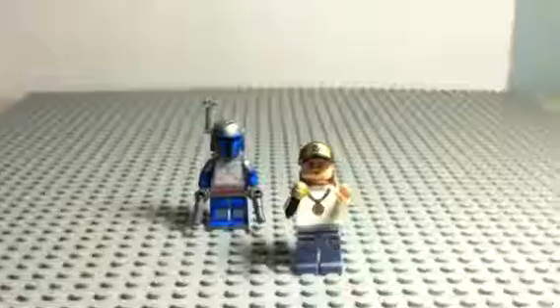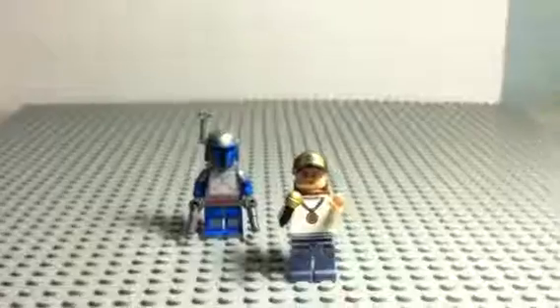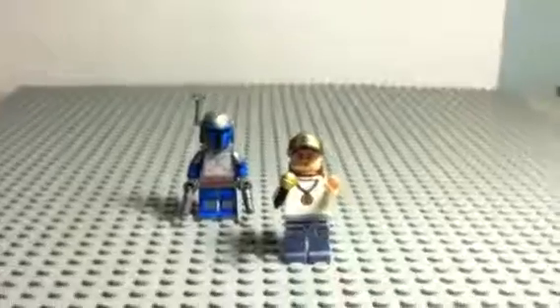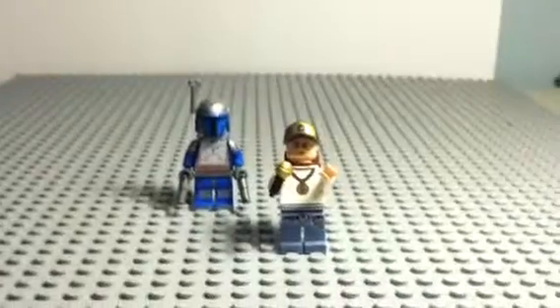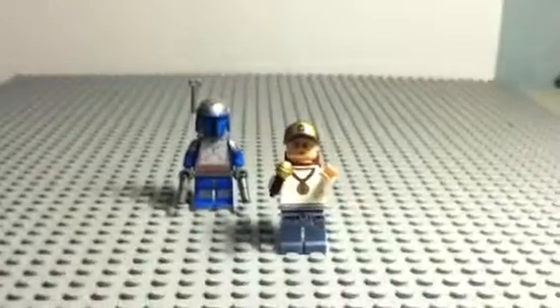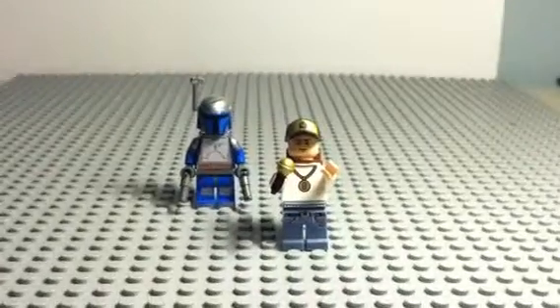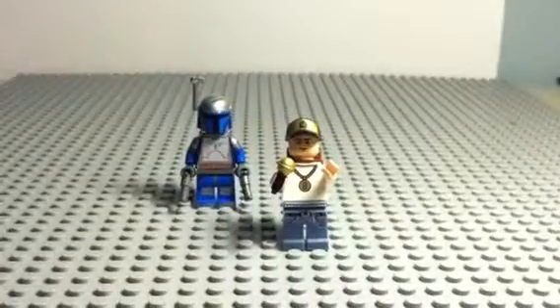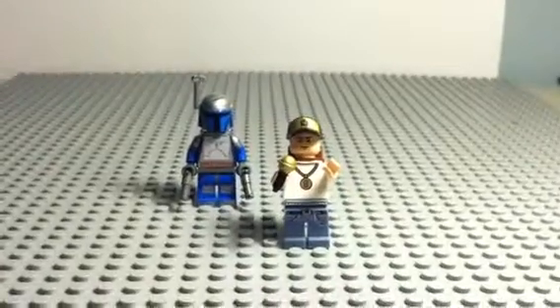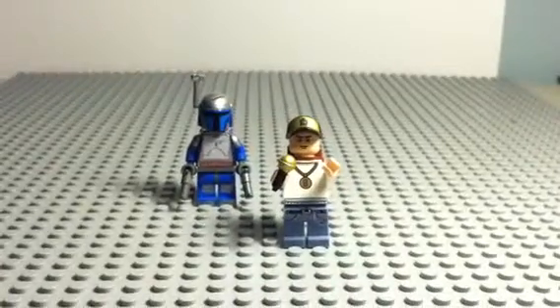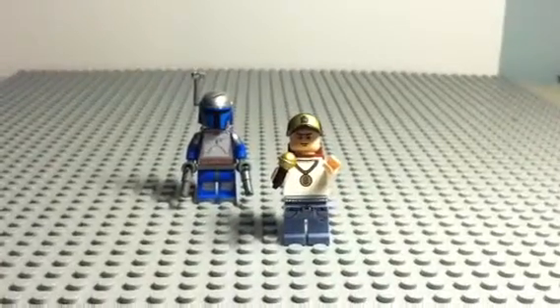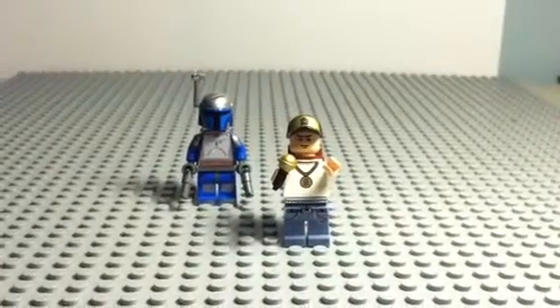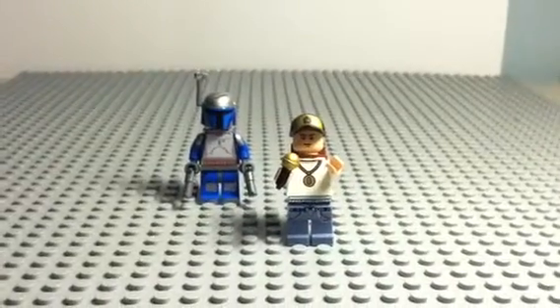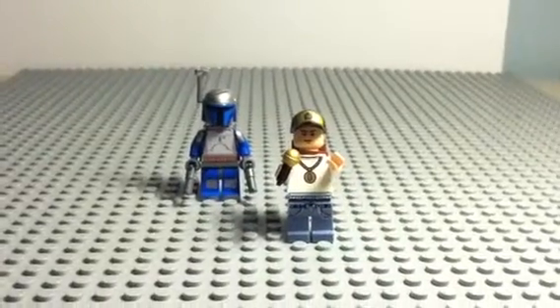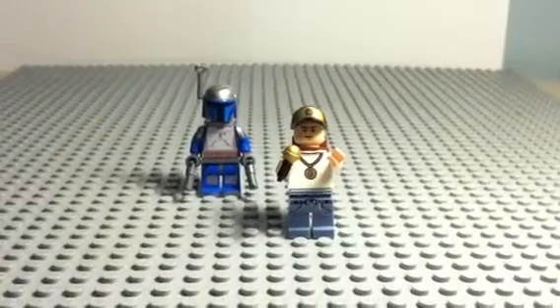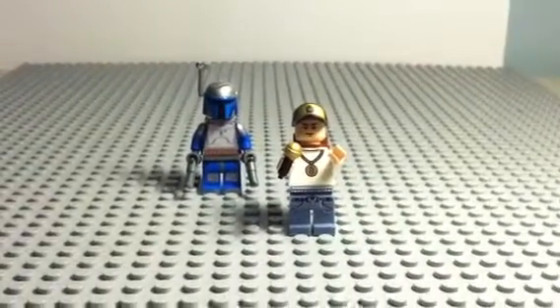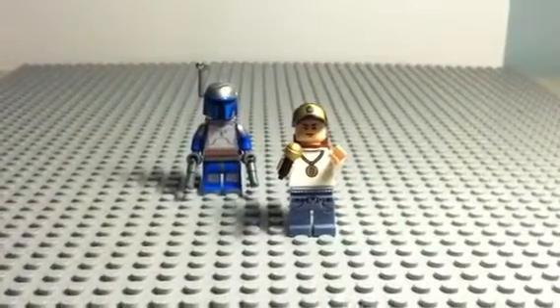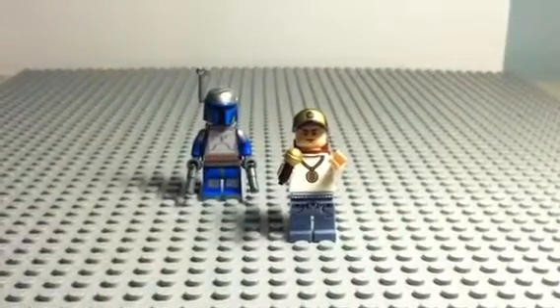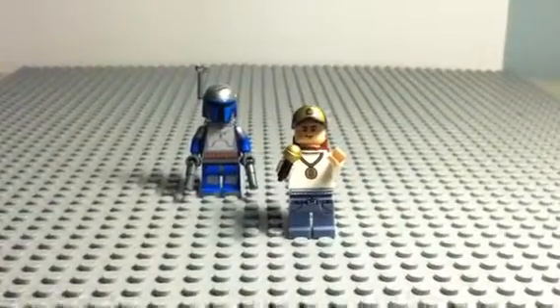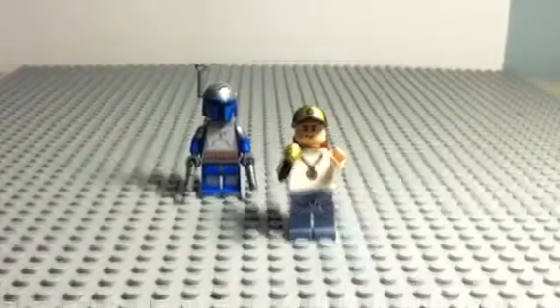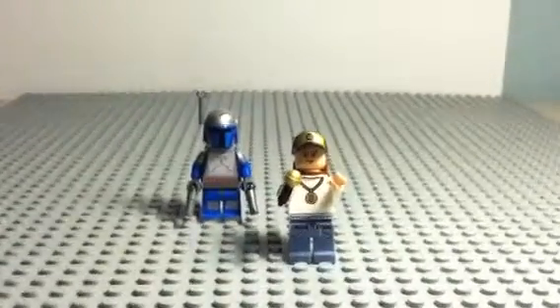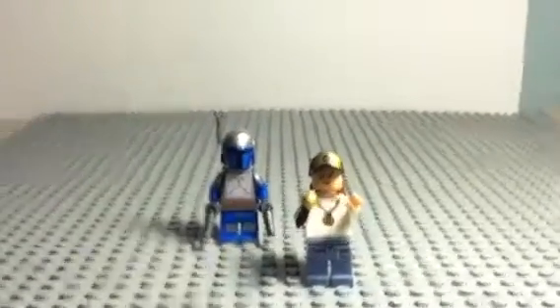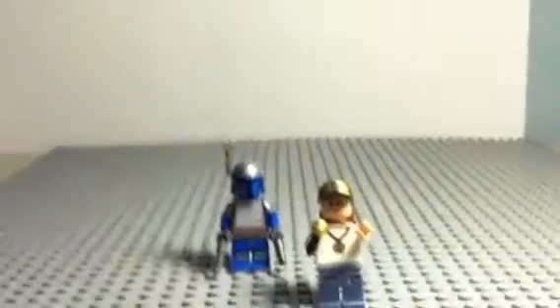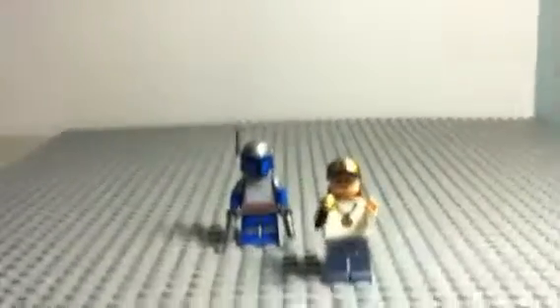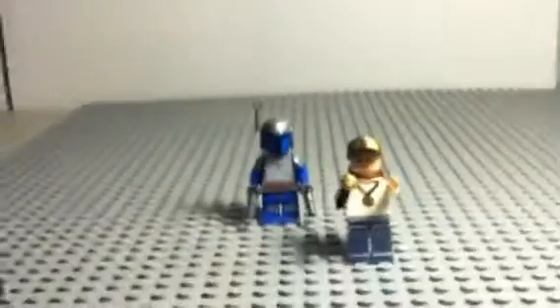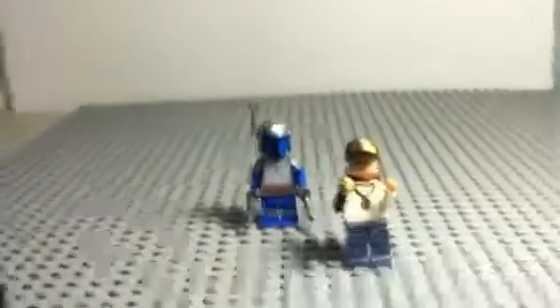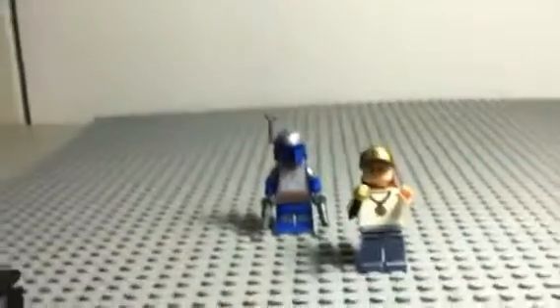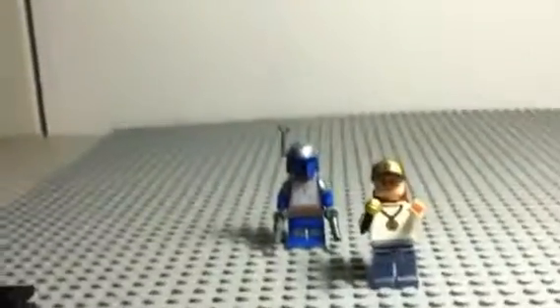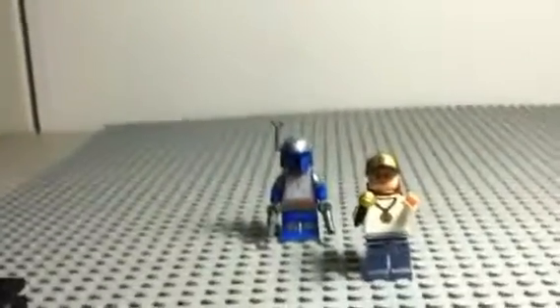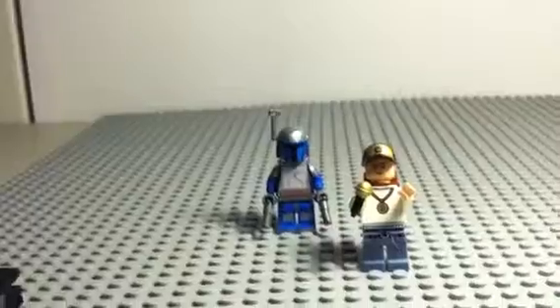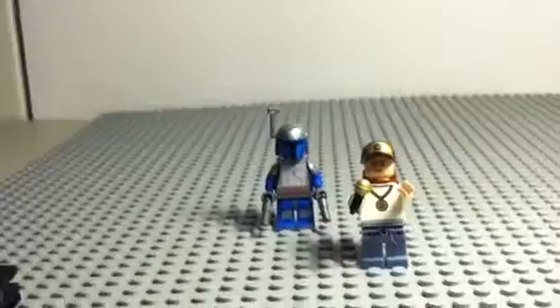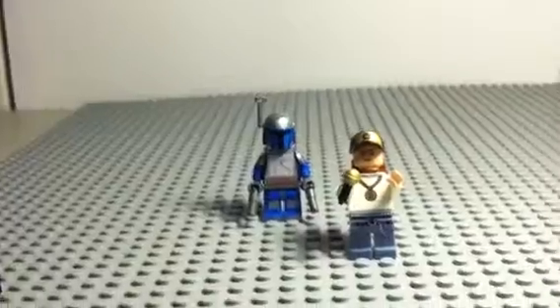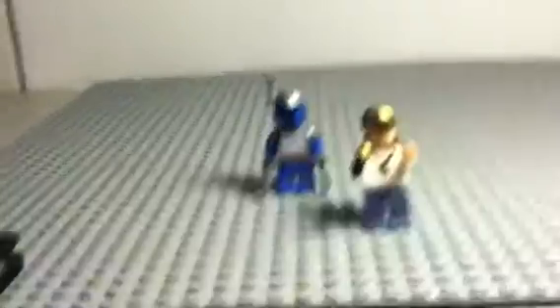Hey guys, doing another custom figure review again. This is on my custom Jango Fett.